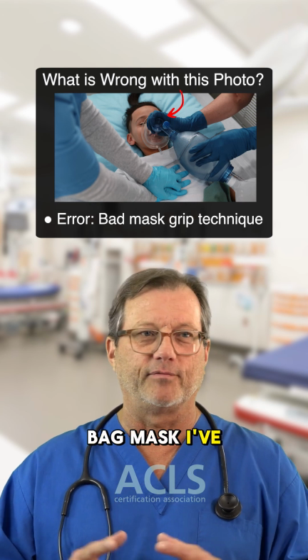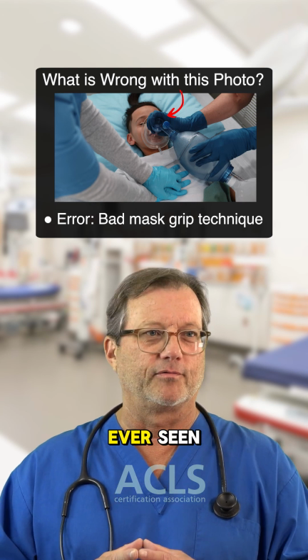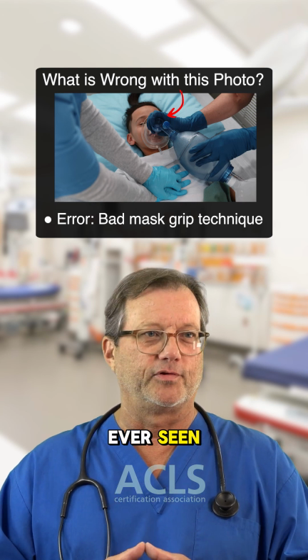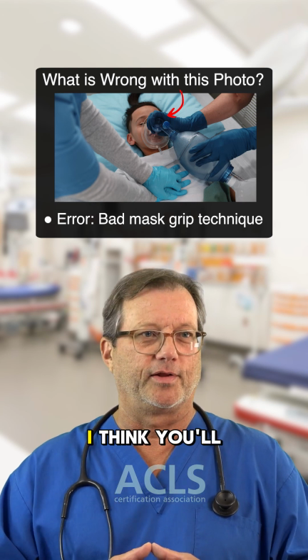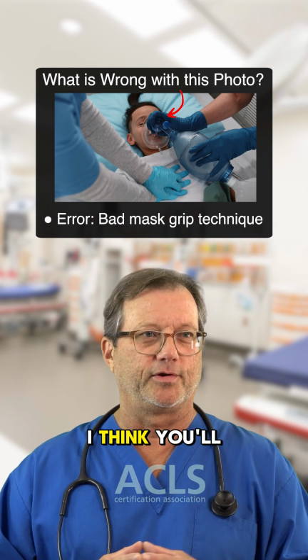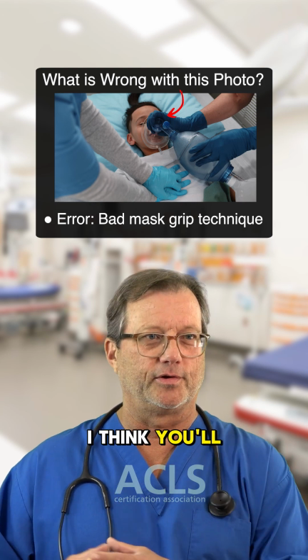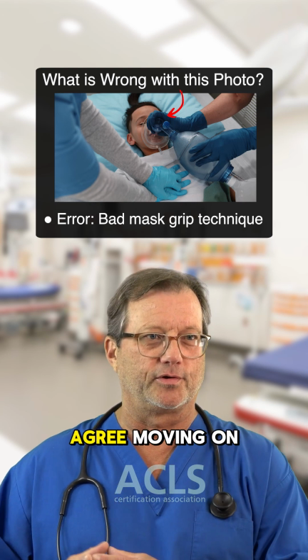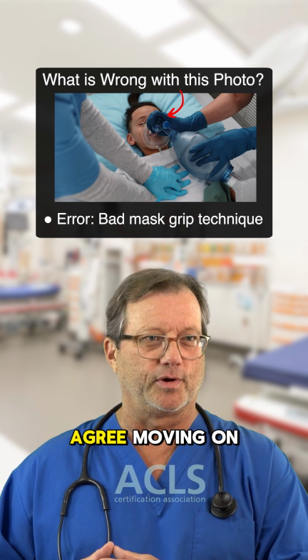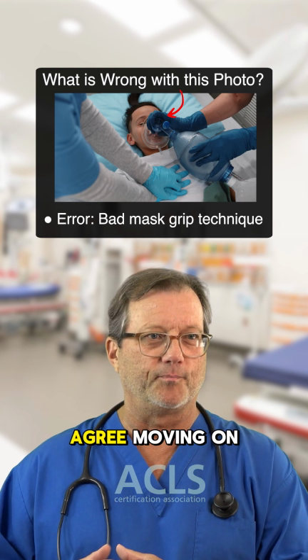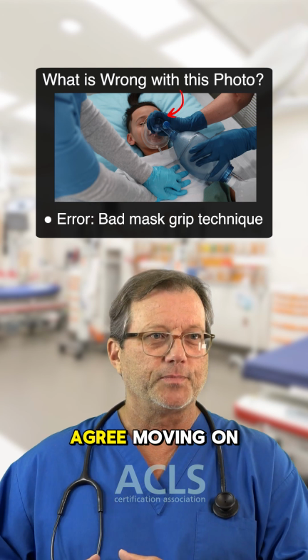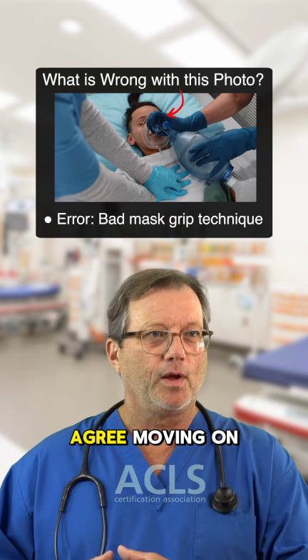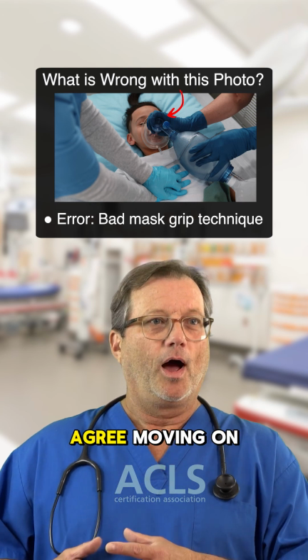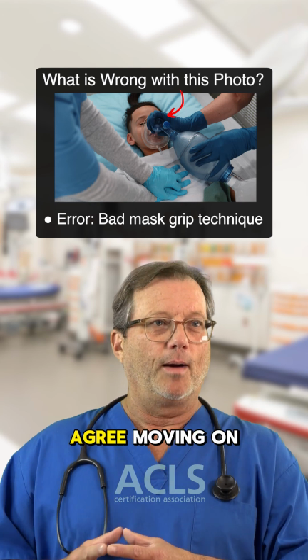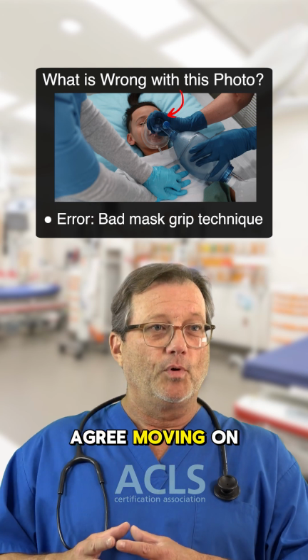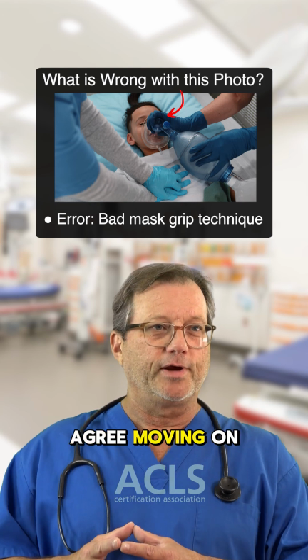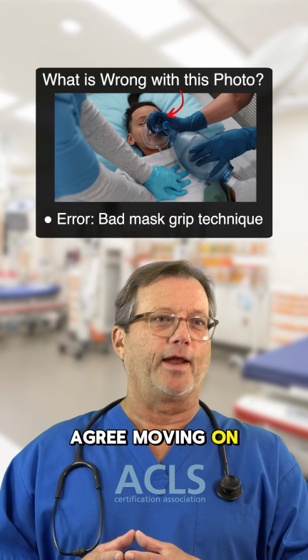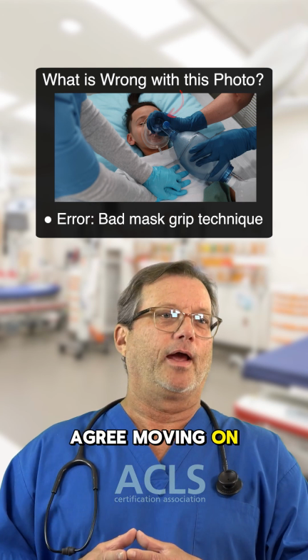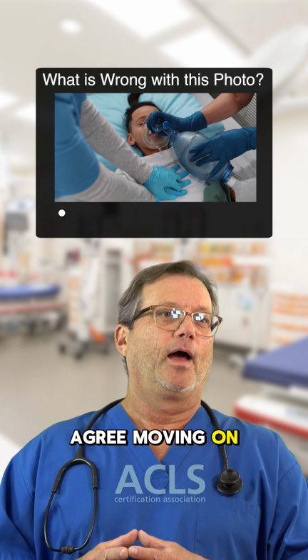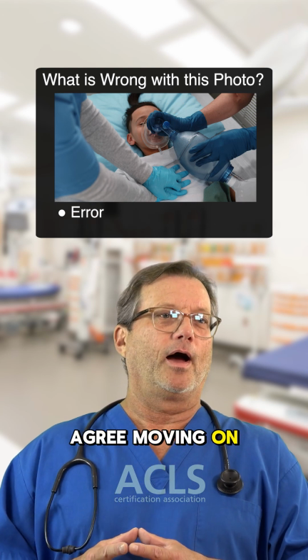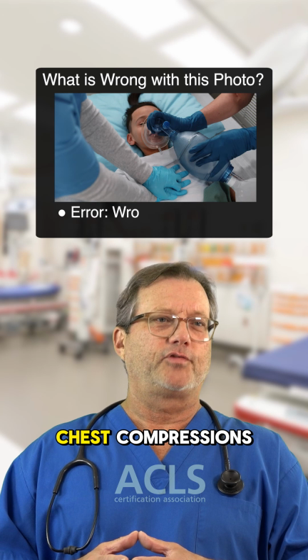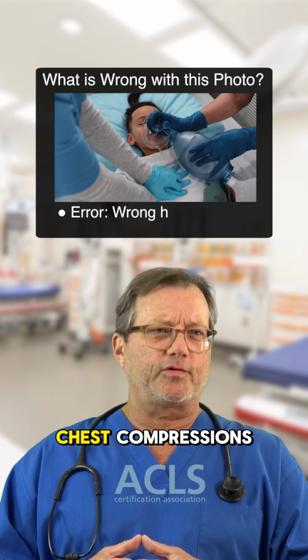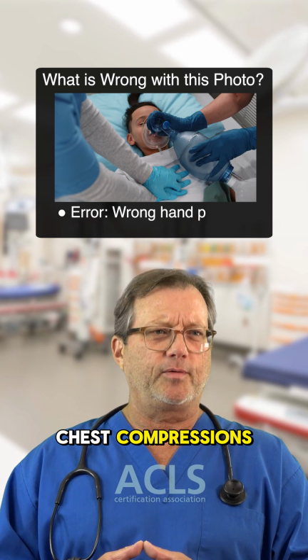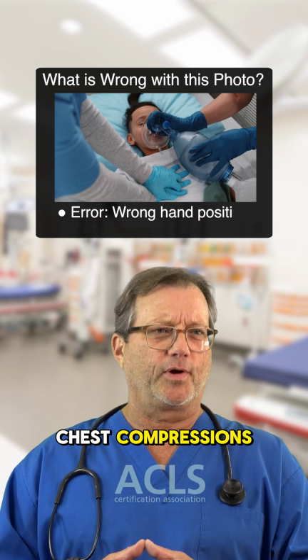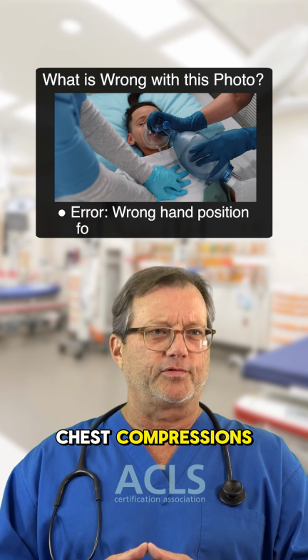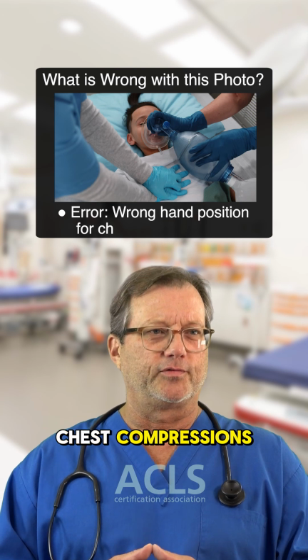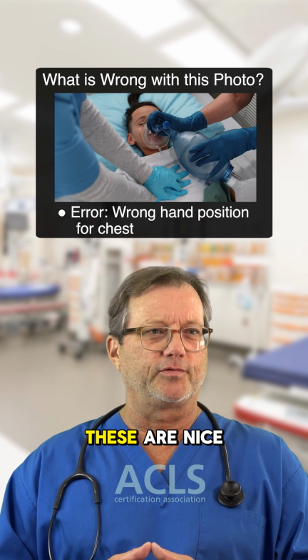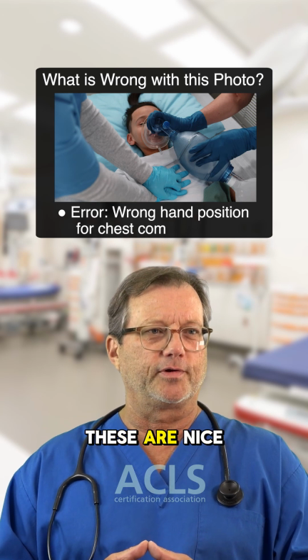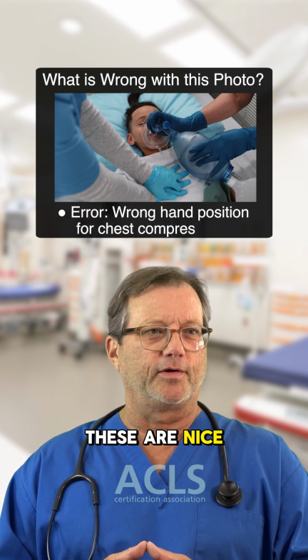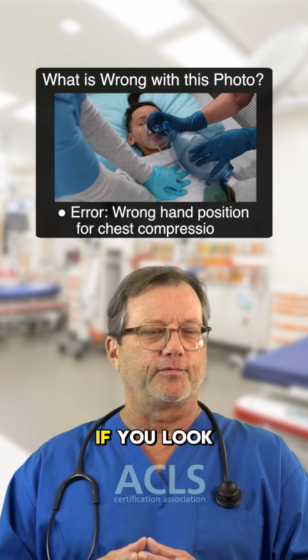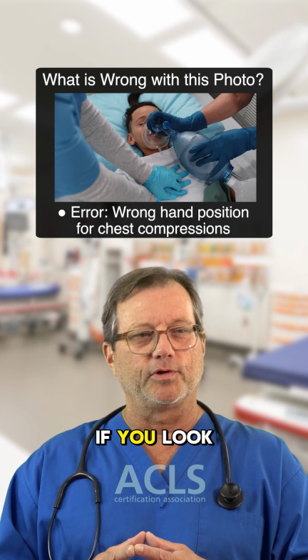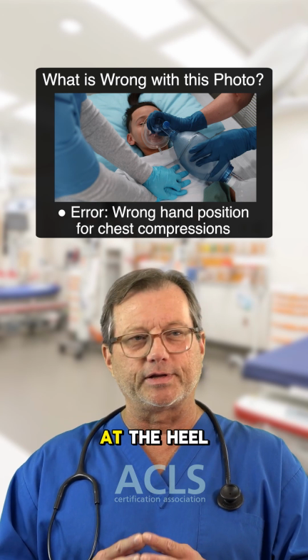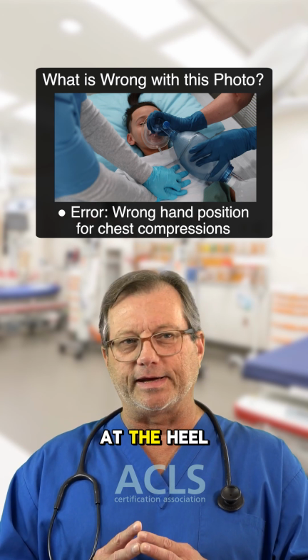That is the worst hand-gripping technique on an ambu bag mask I've ever seen — I think you'll agree.